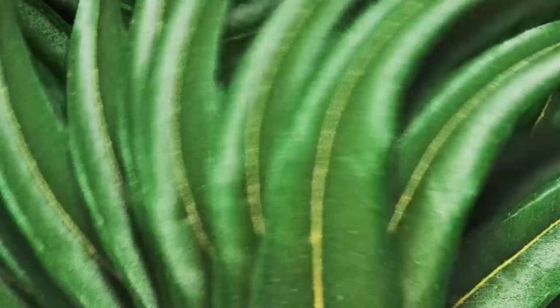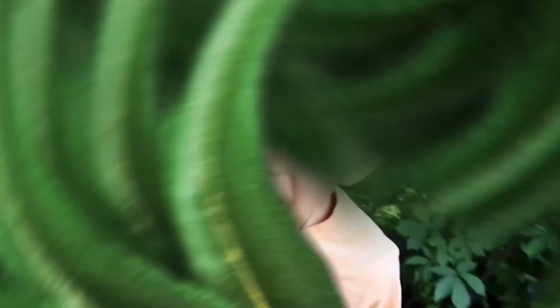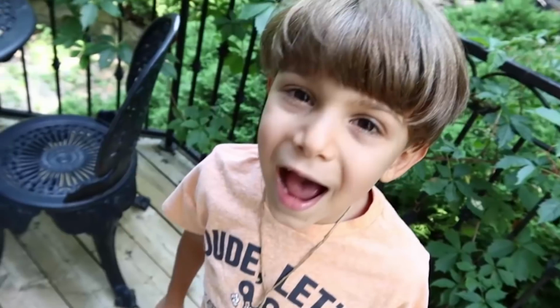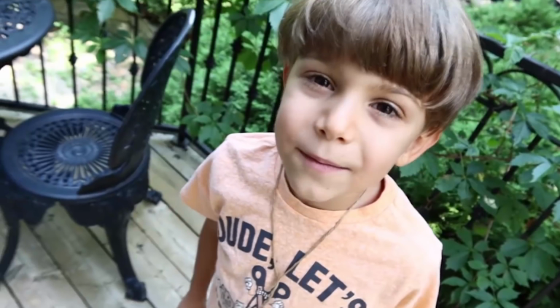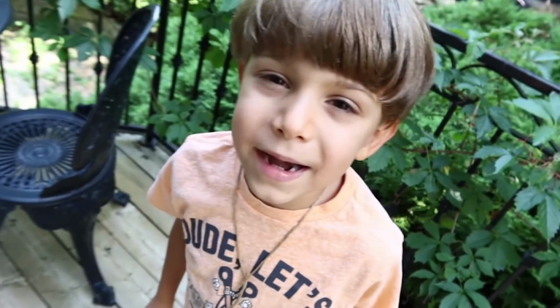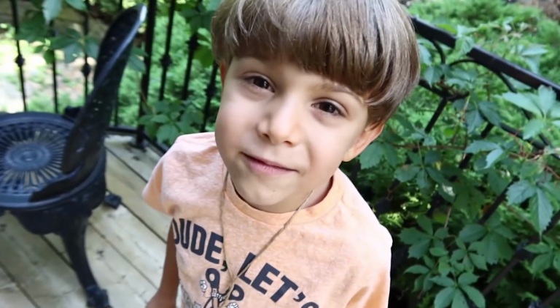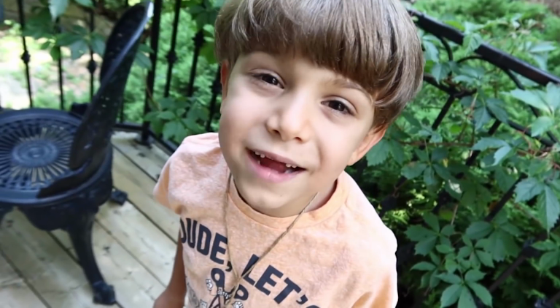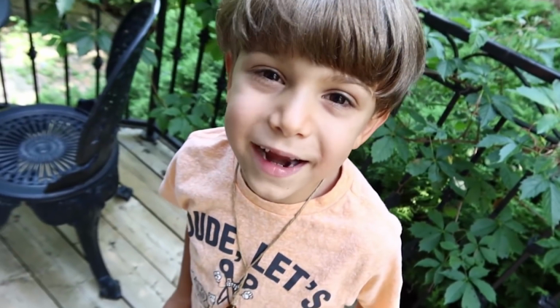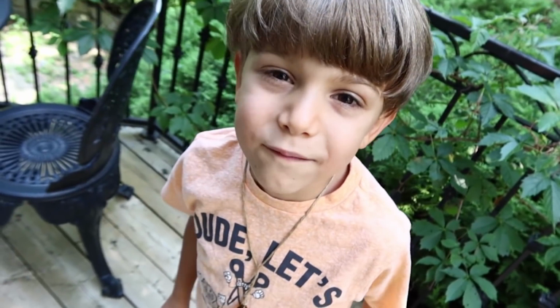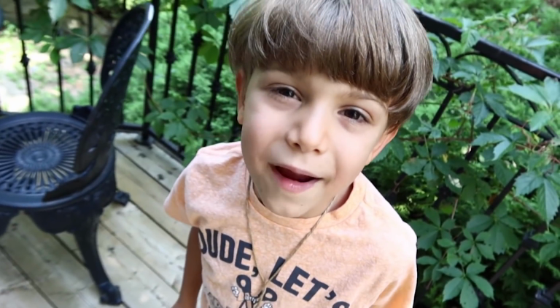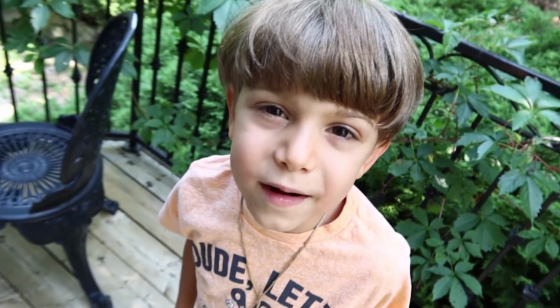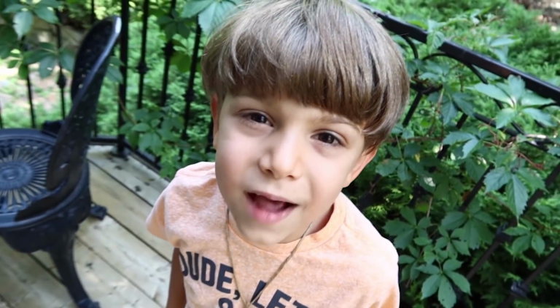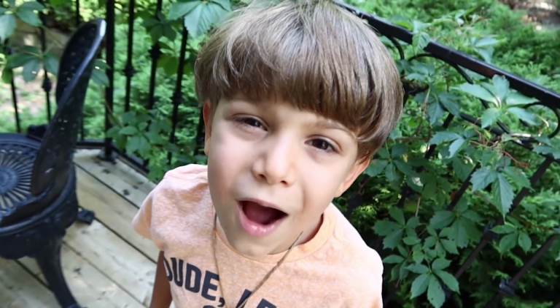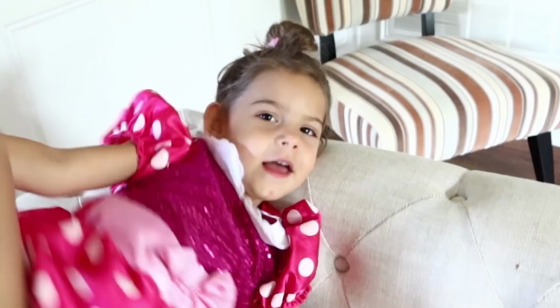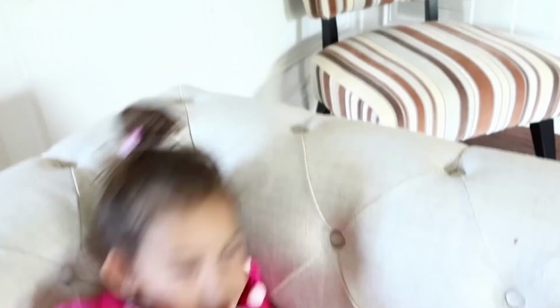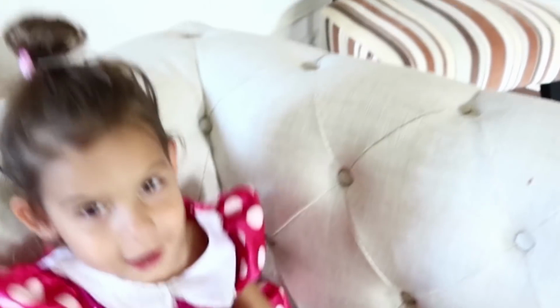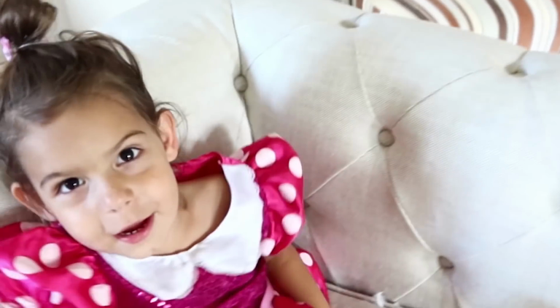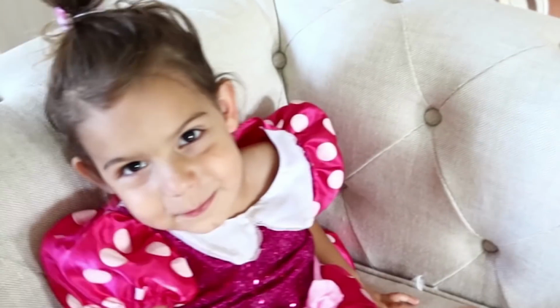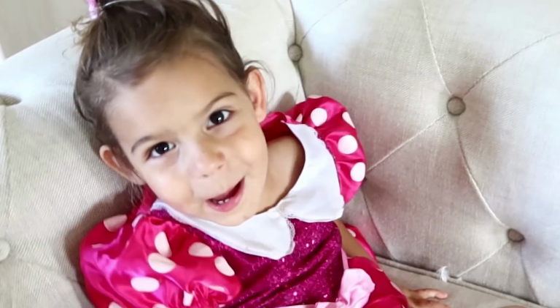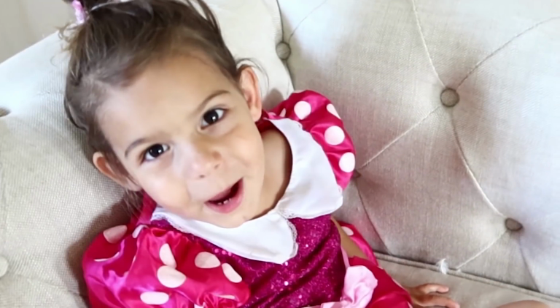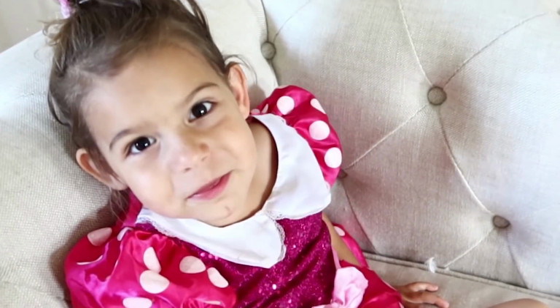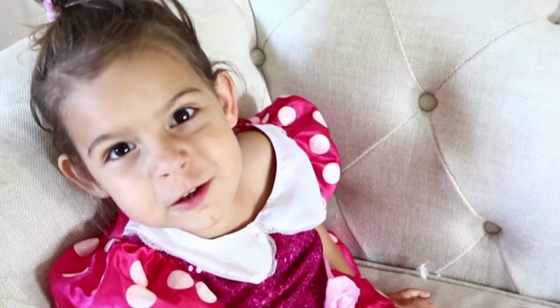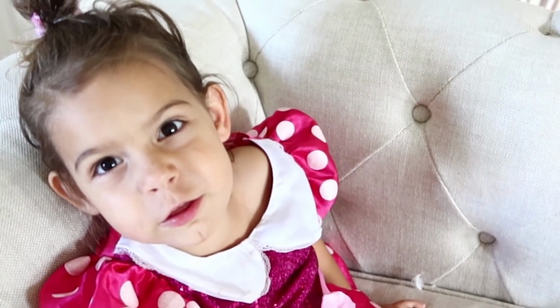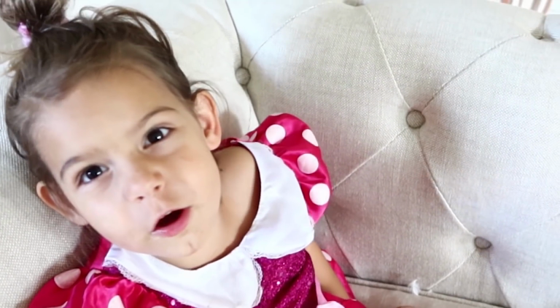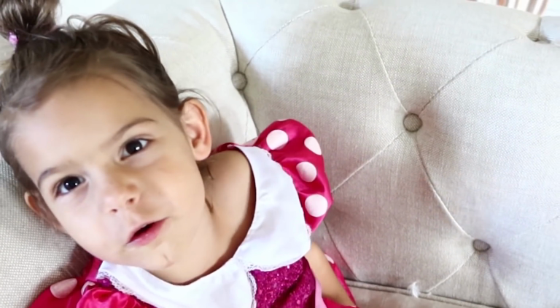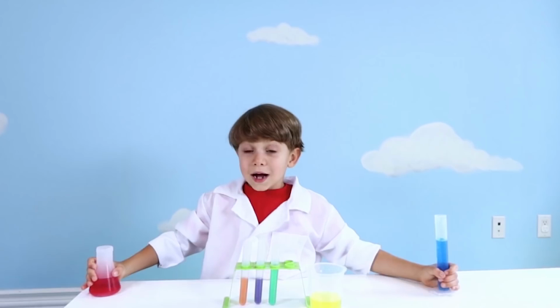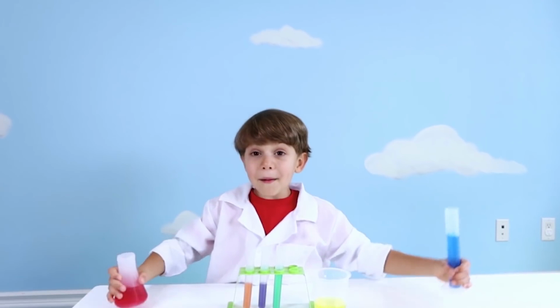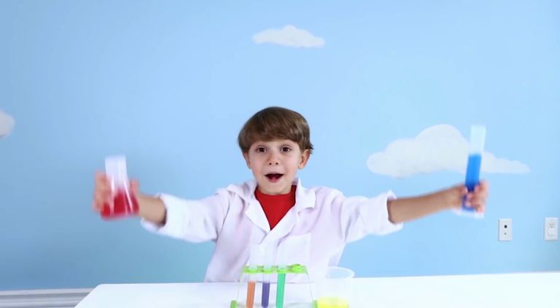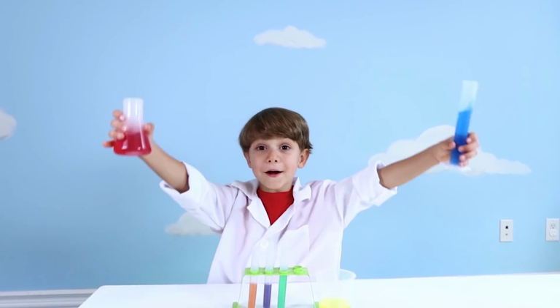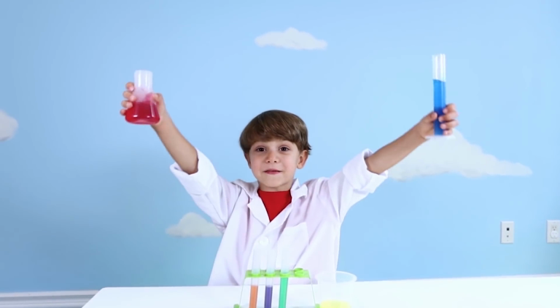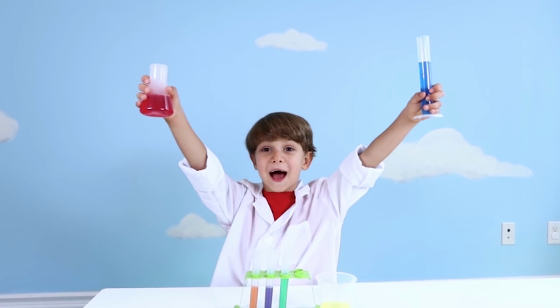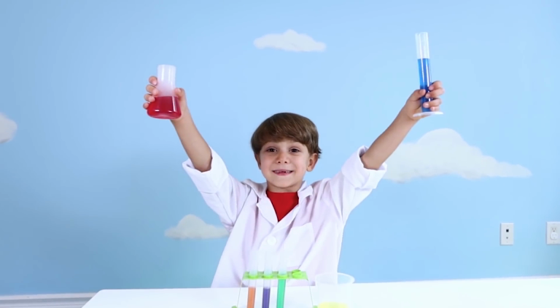Hi, my name is Hudson and I'm five years old. Hi, I'm Abby. I'm three years old. Come learn with us.